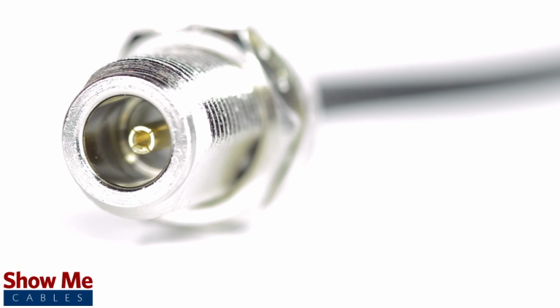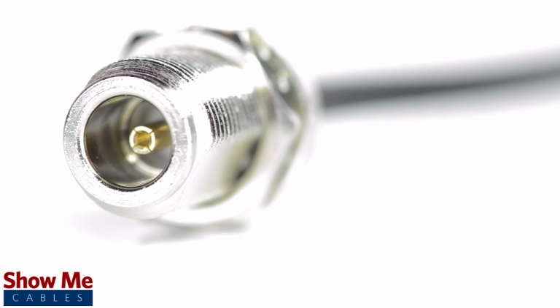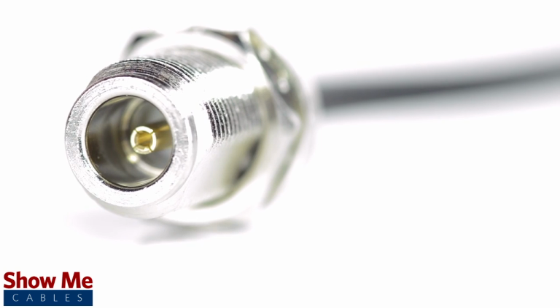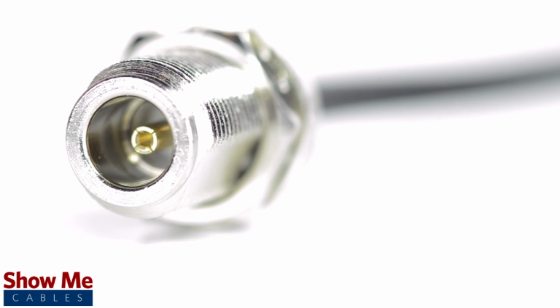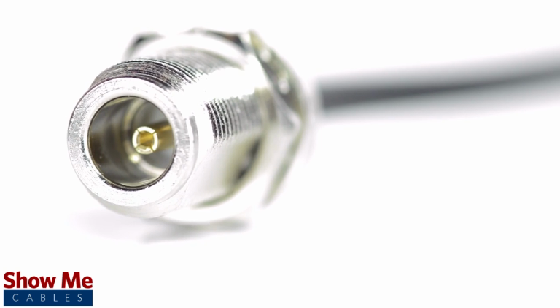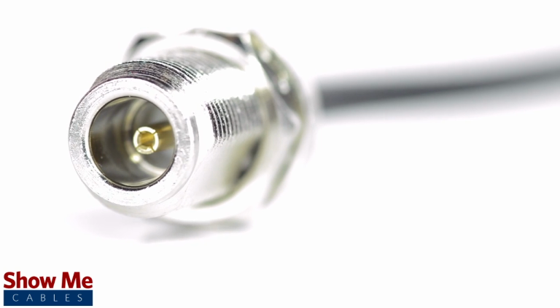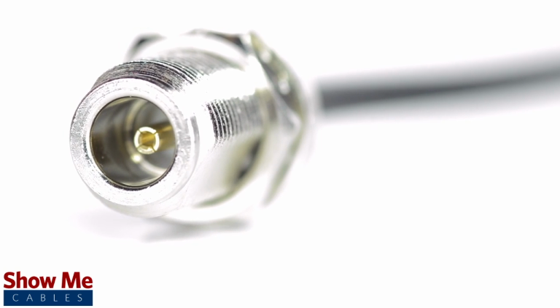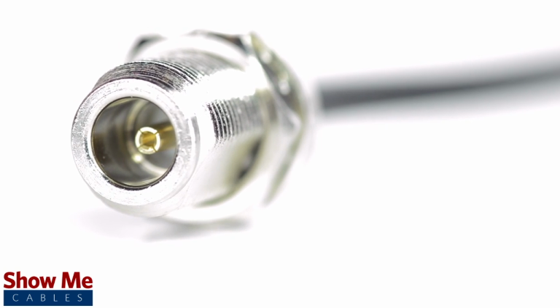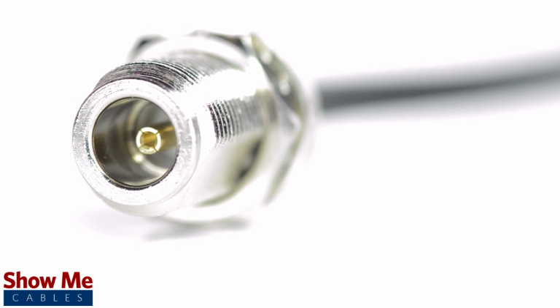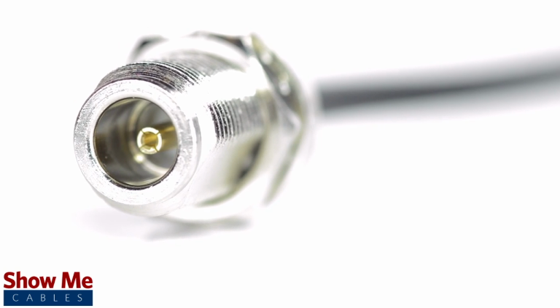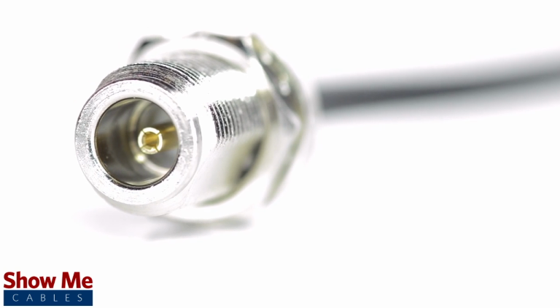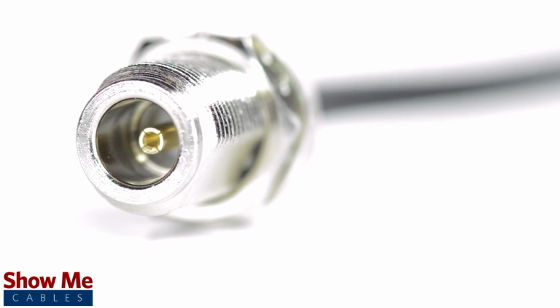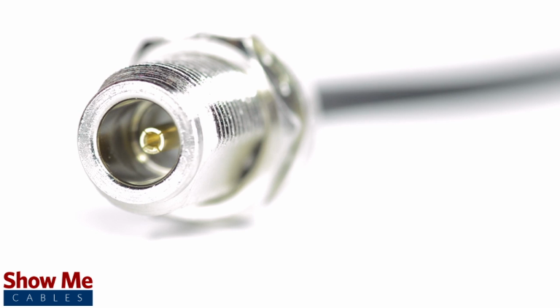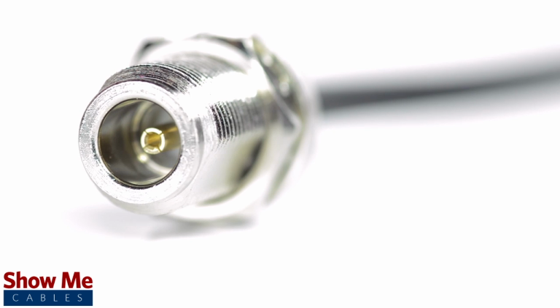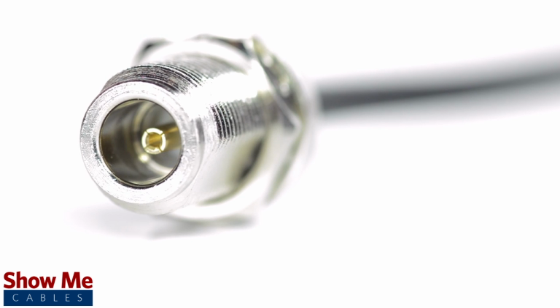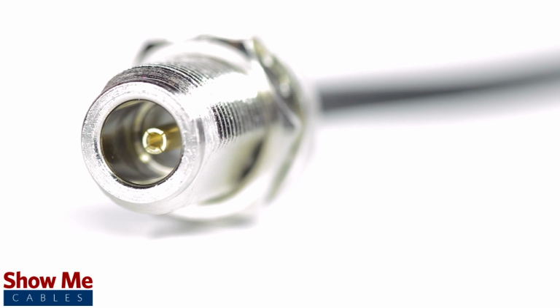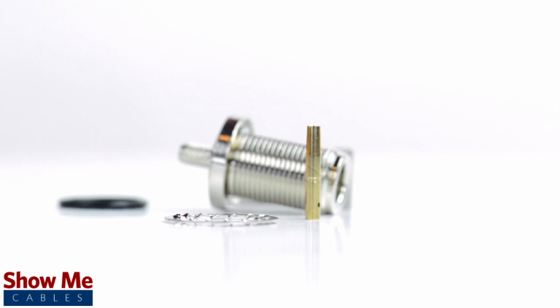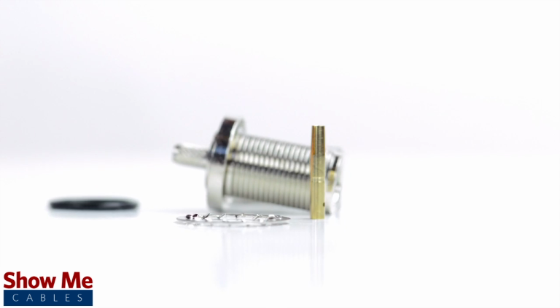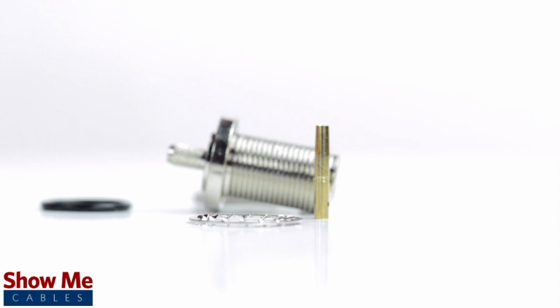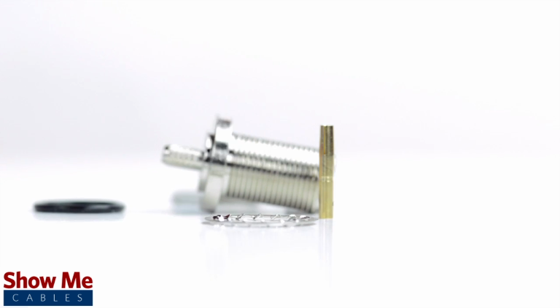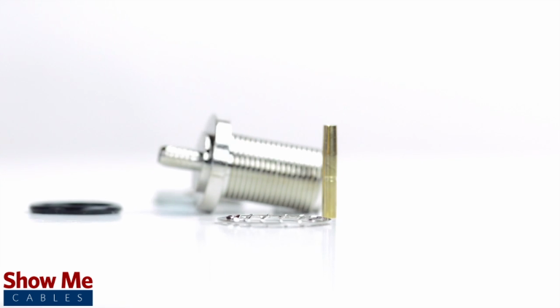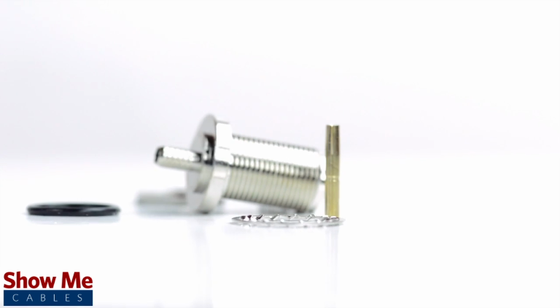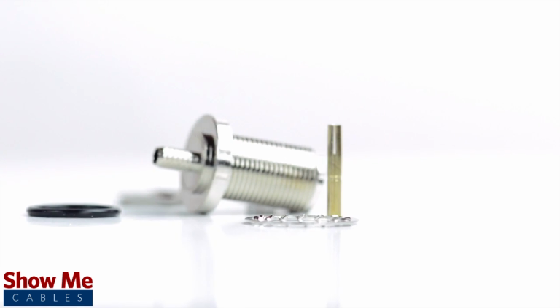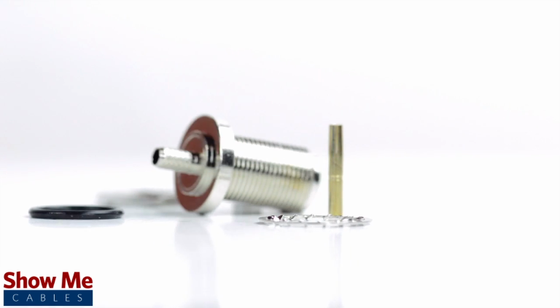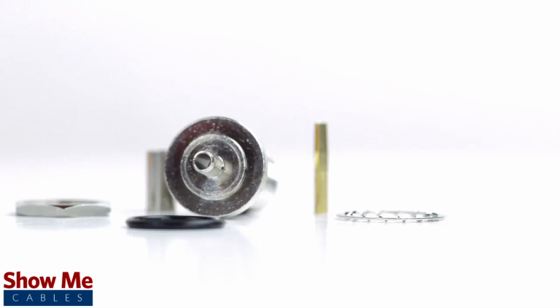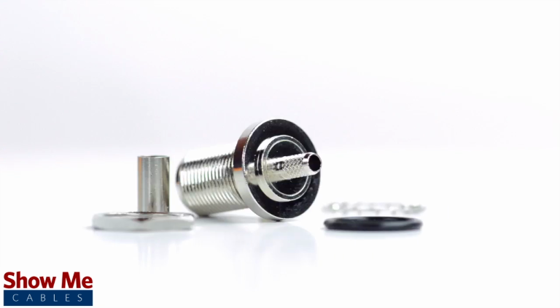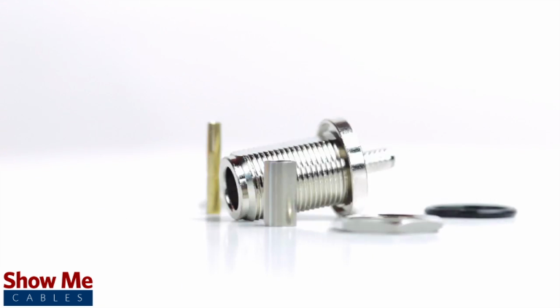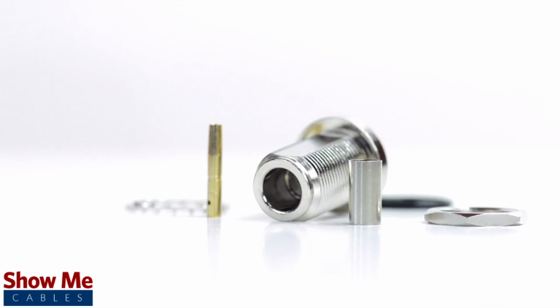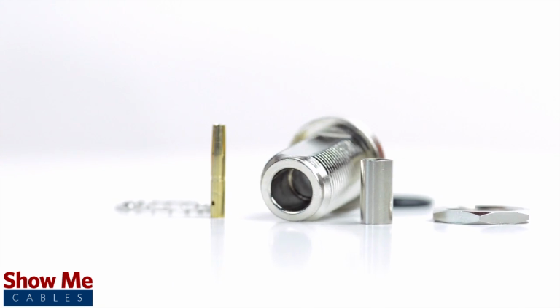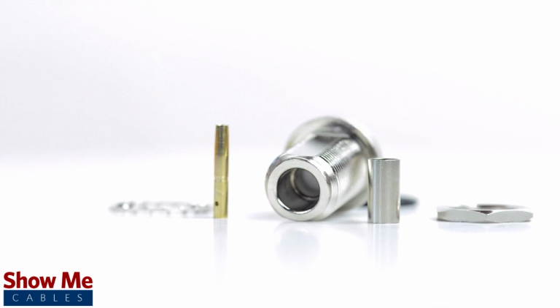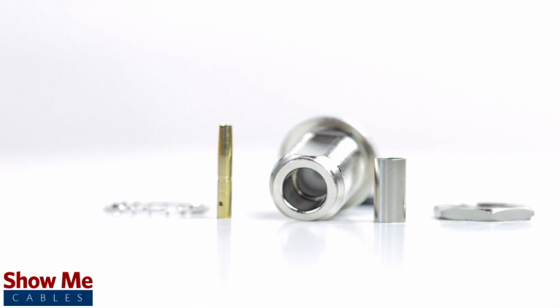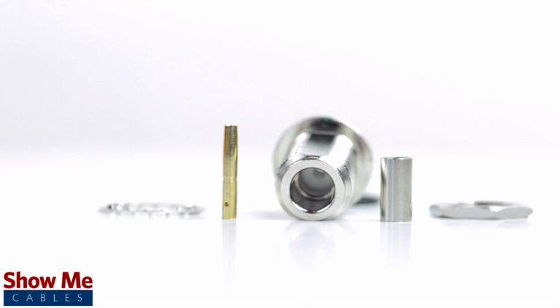Congratulations, you have successfully installed the end type connector. For all of your cable and connector needs, choose Show Me Cables.